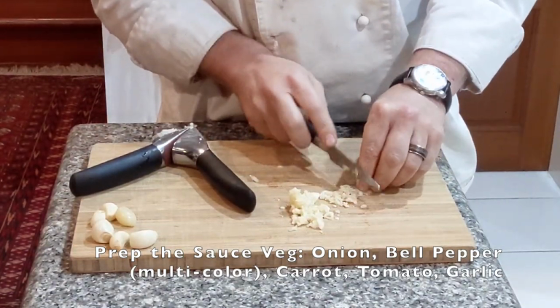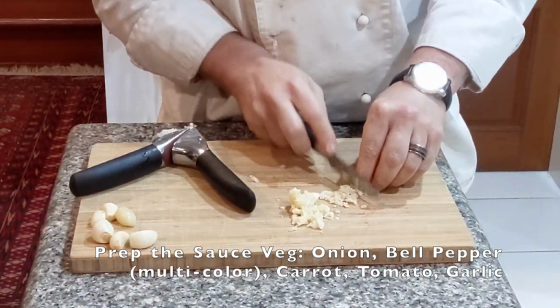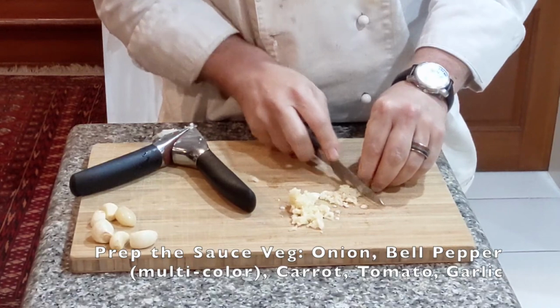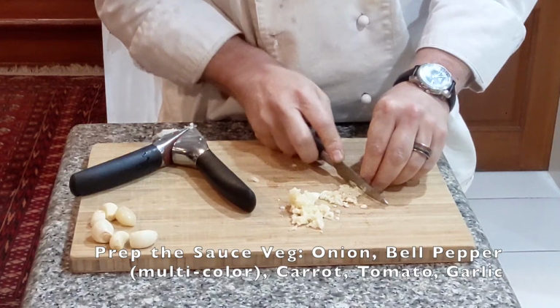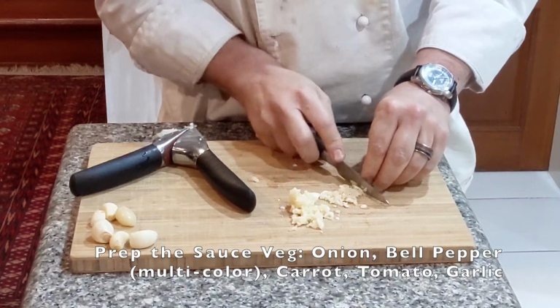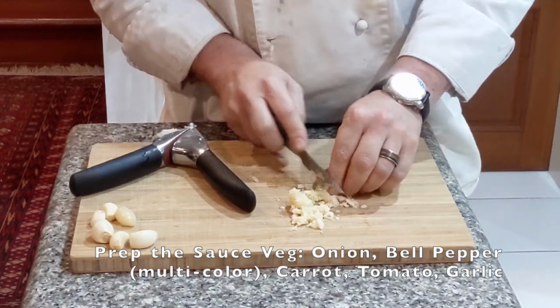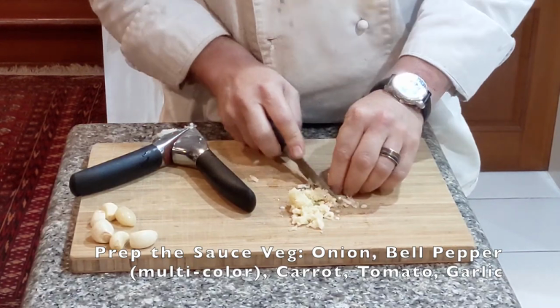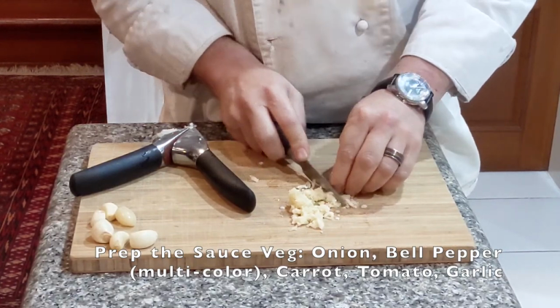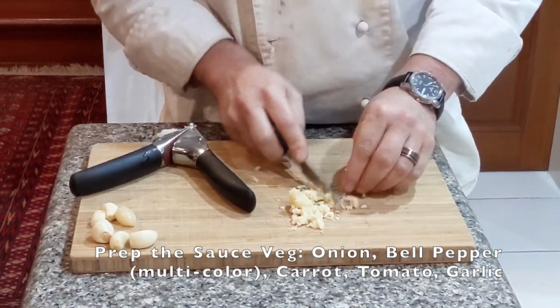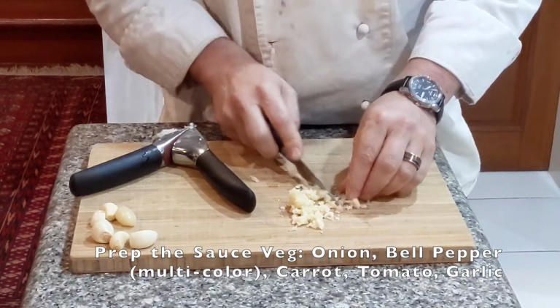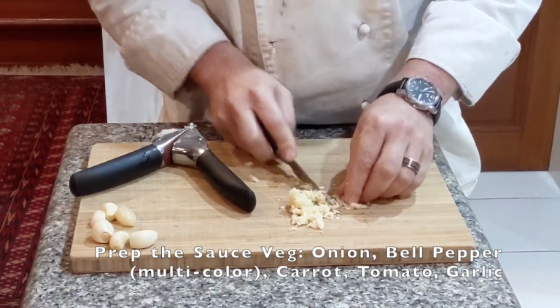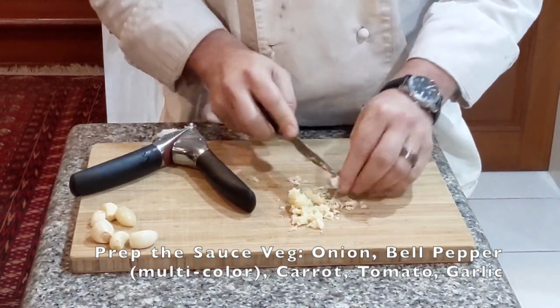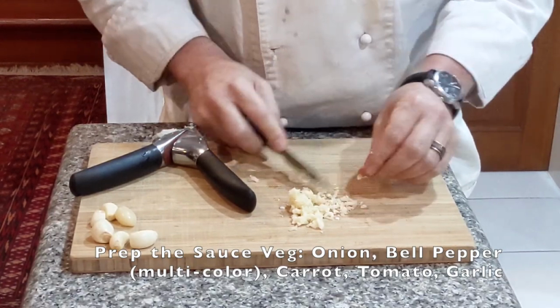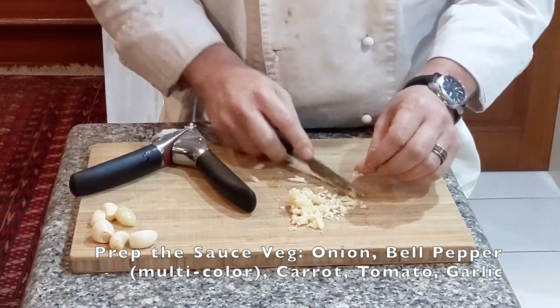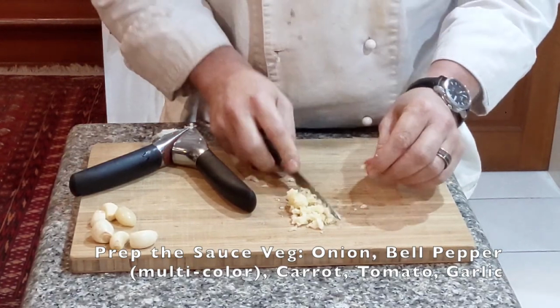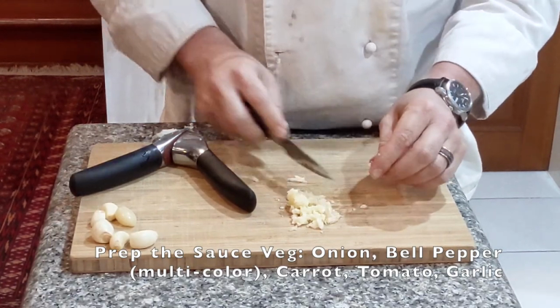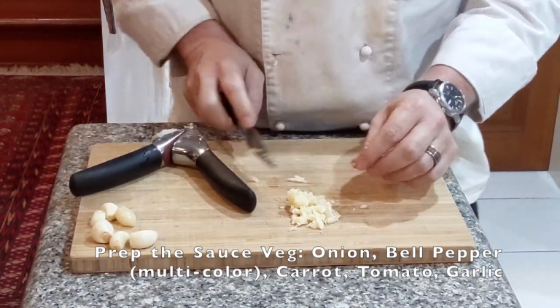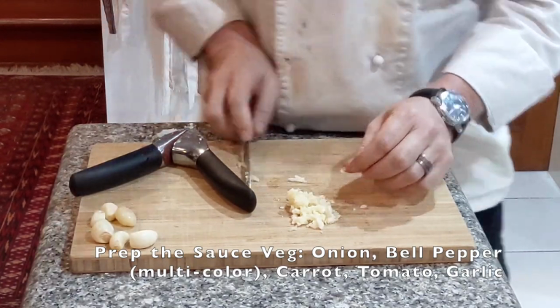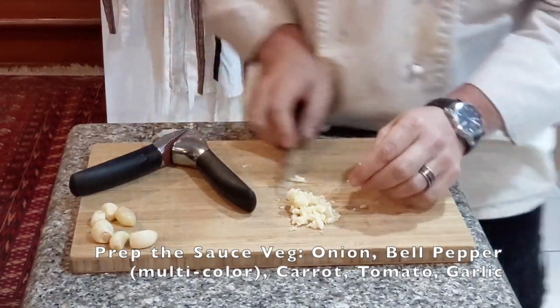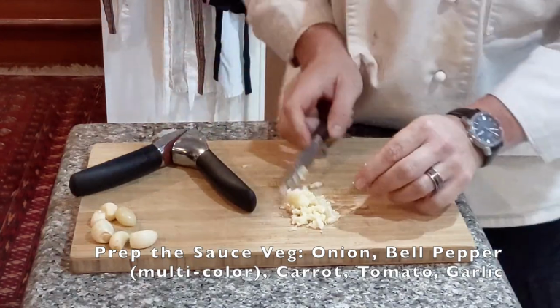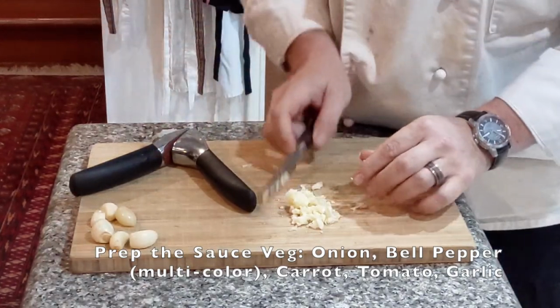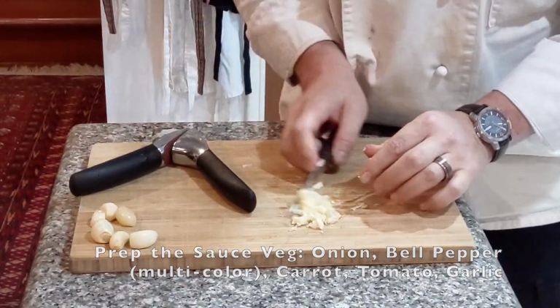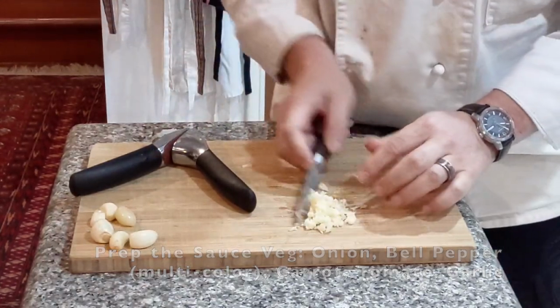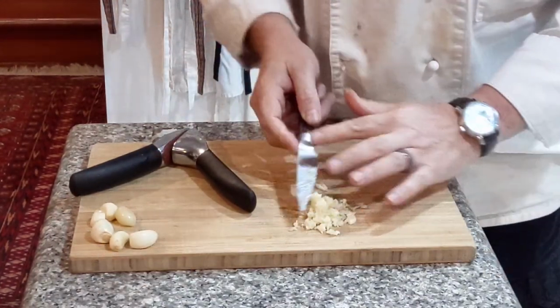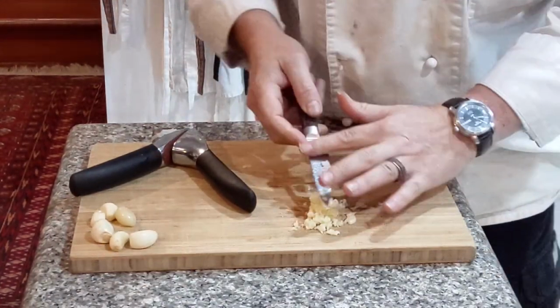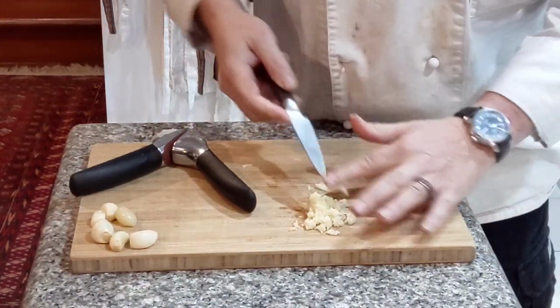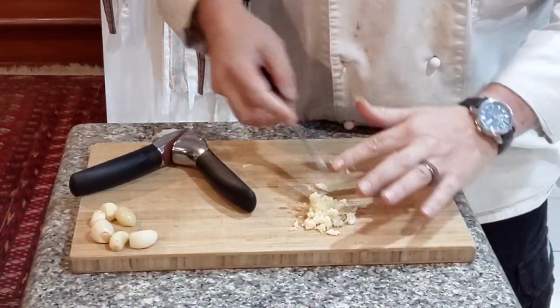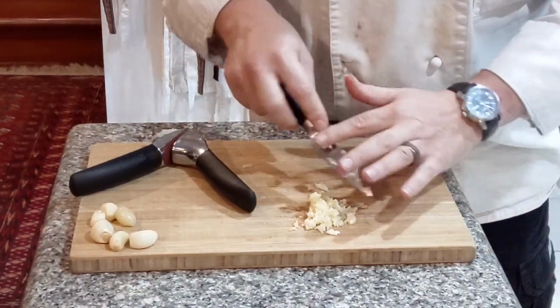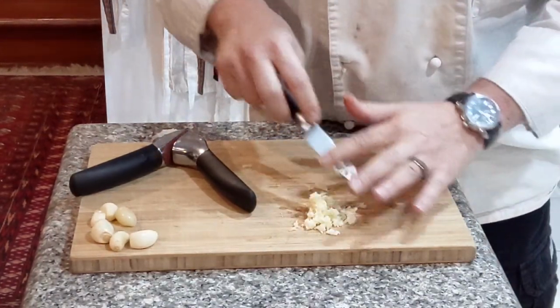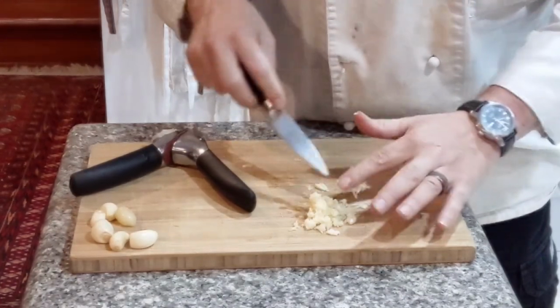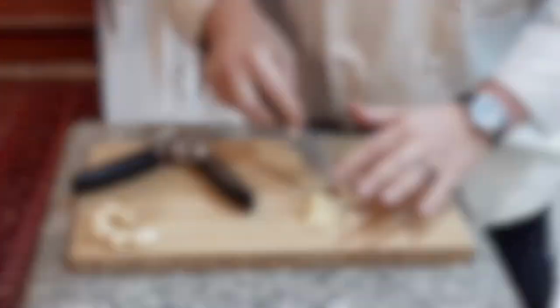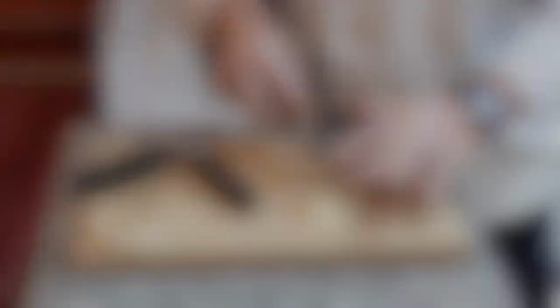I'm going to do that for about 10 cloves of garlic, just to have a pile at the ready.